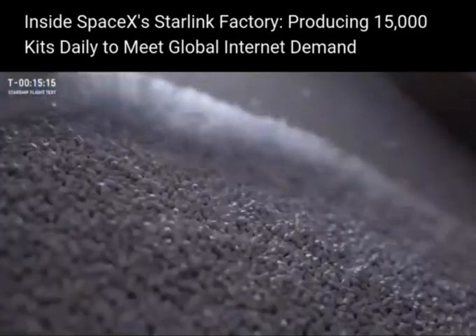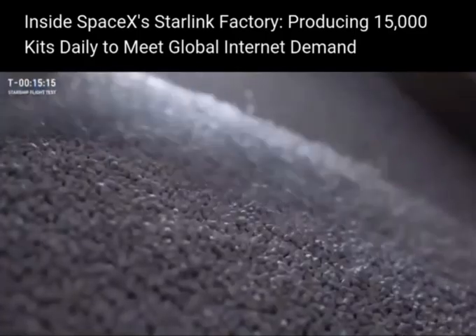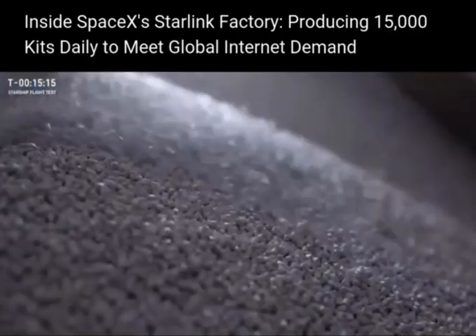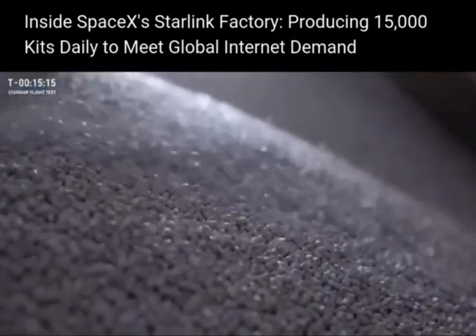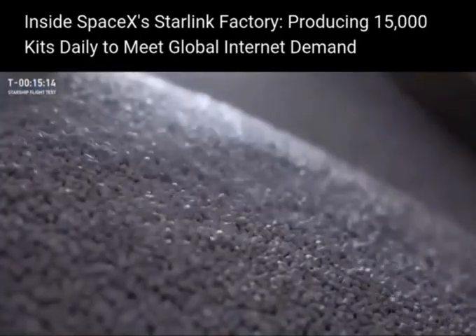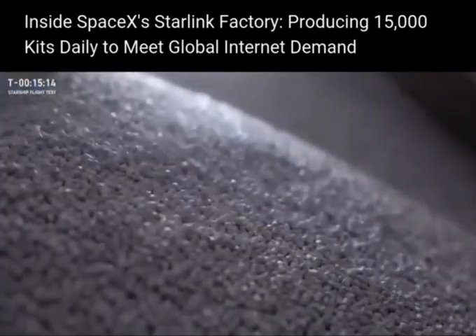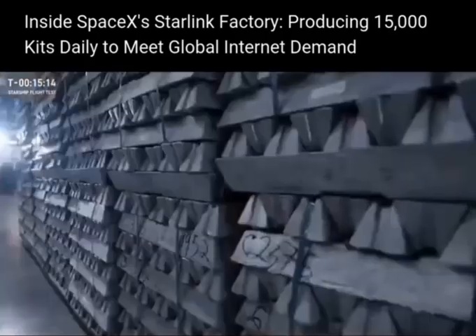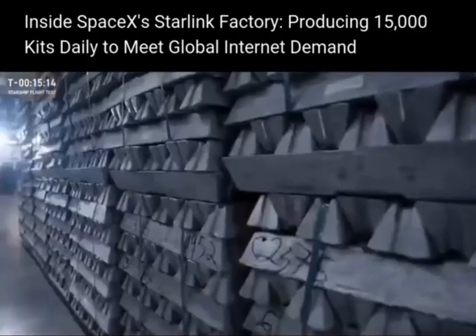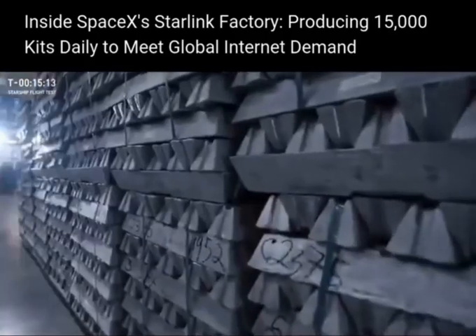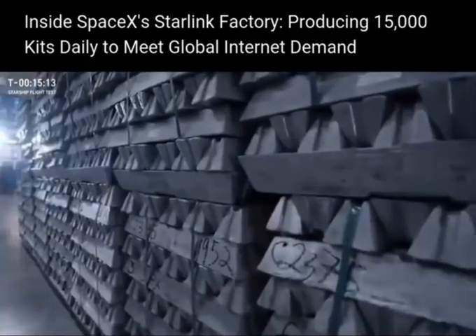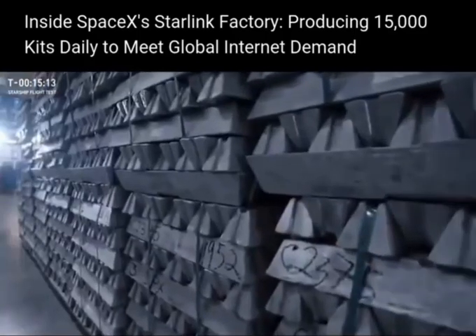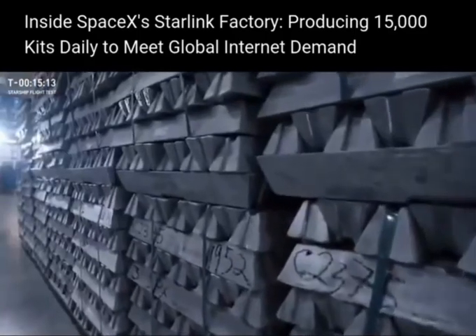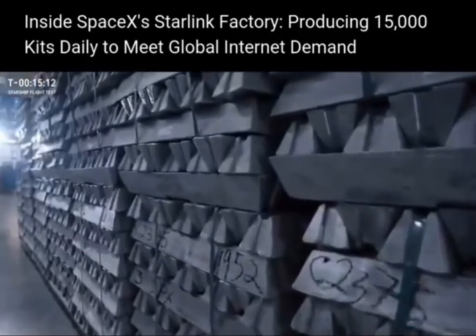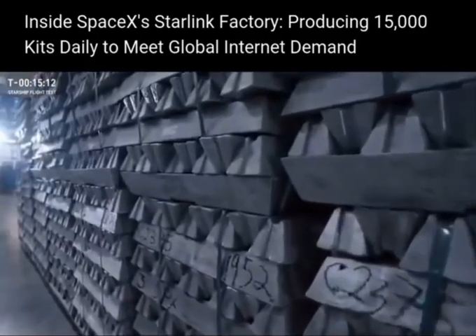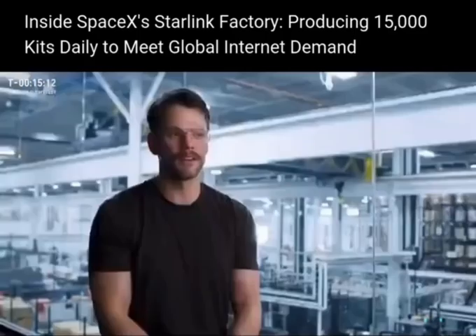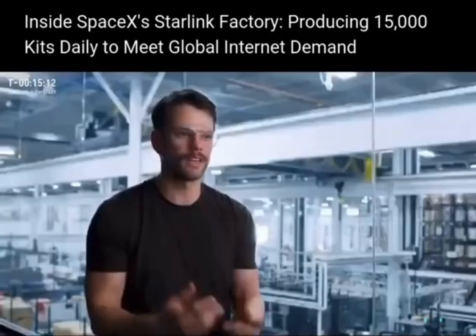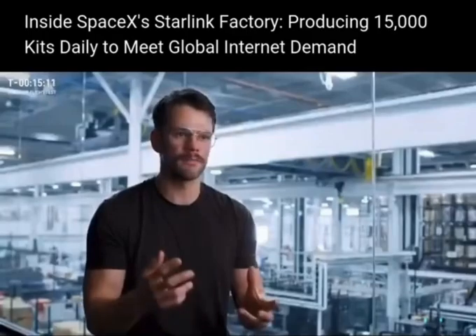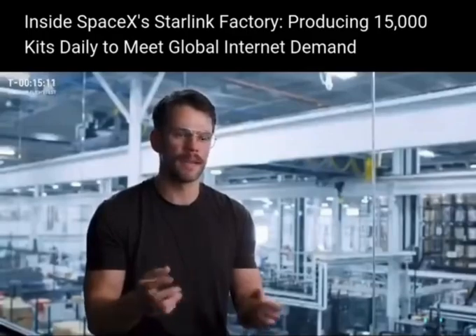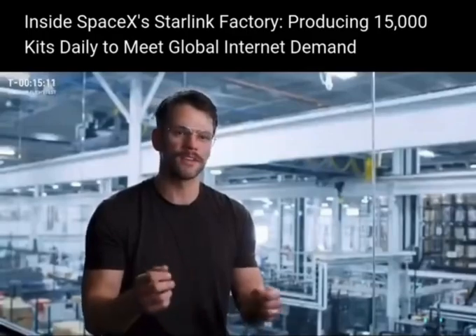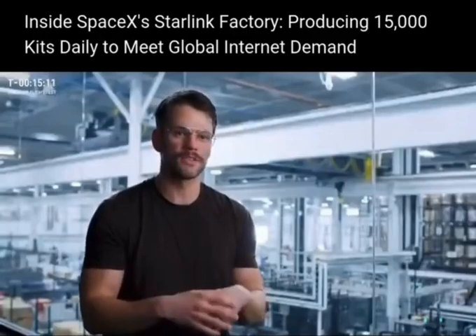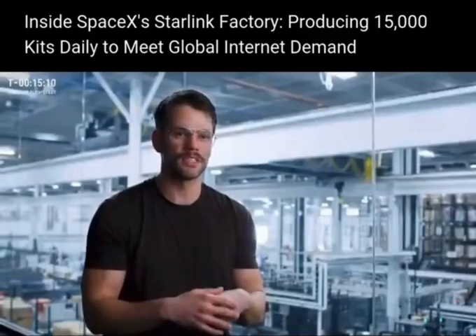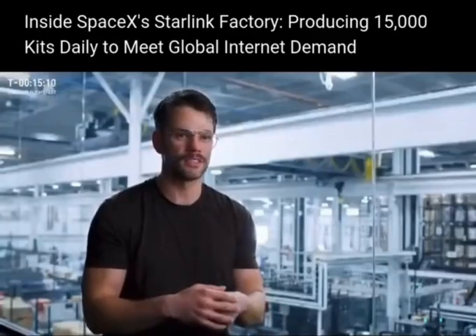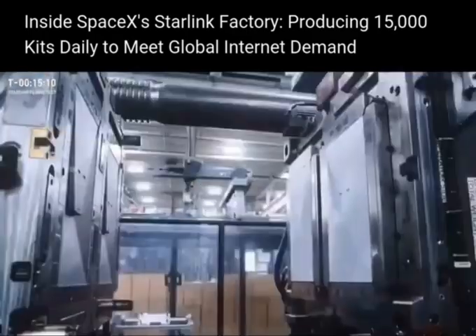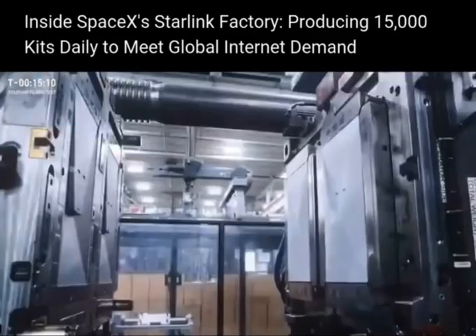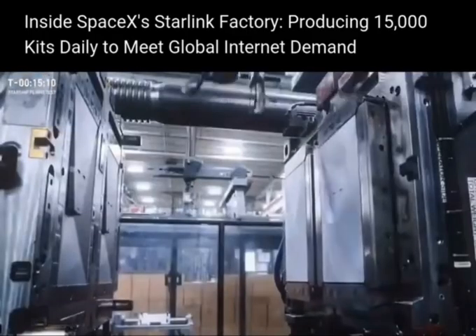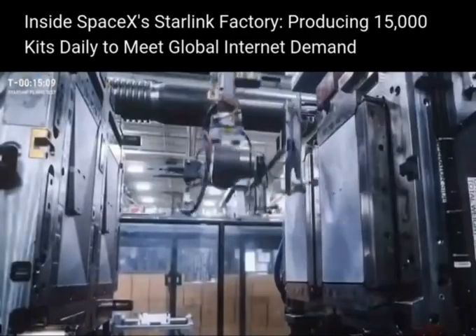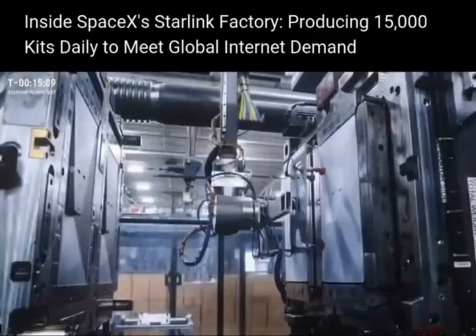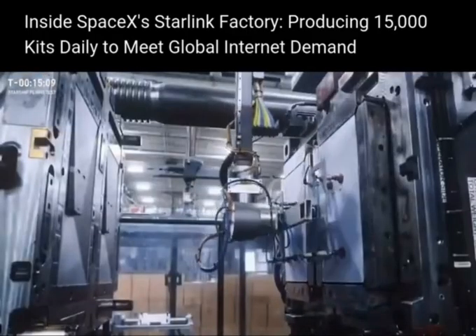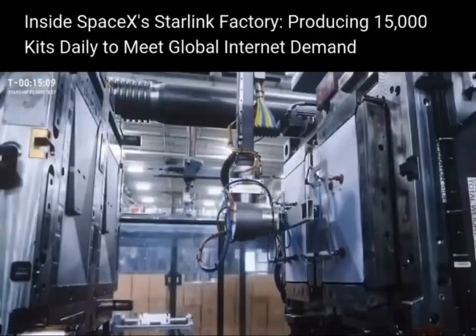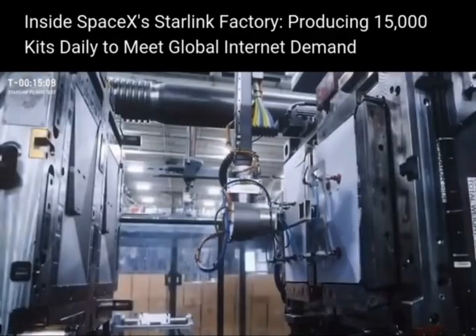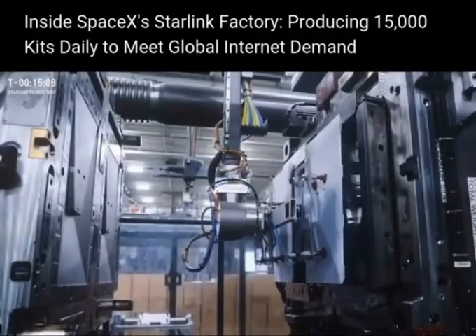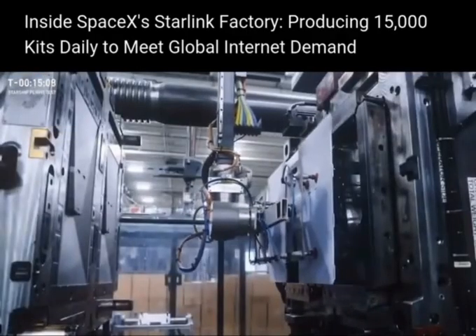Raw plastic pellets come in, raw aluminum comes in, and we make those into the Starlink kits and then ship them right out to customers' homes.